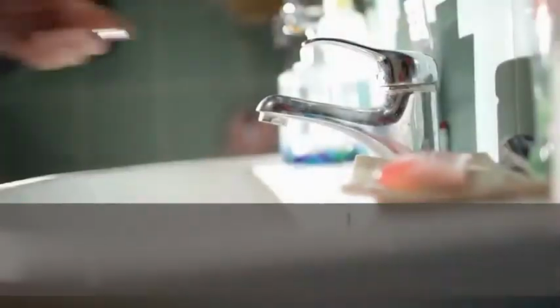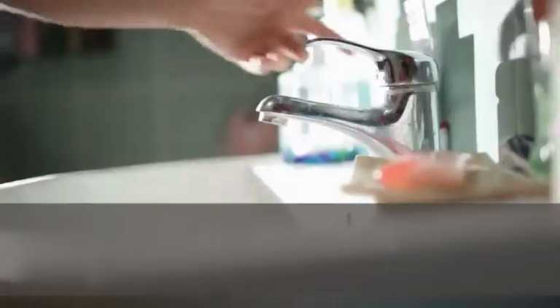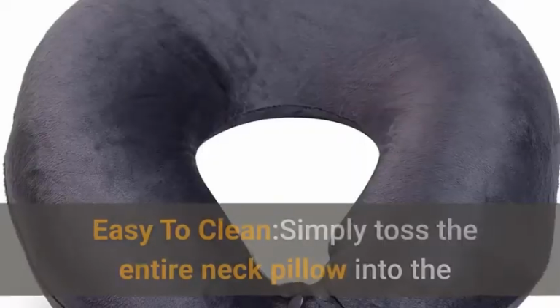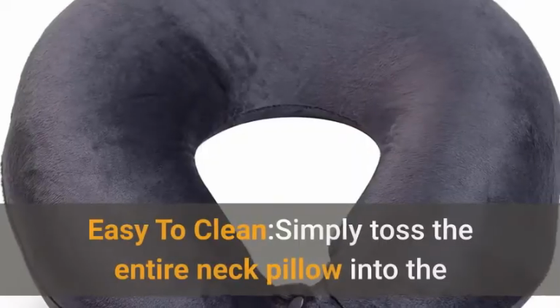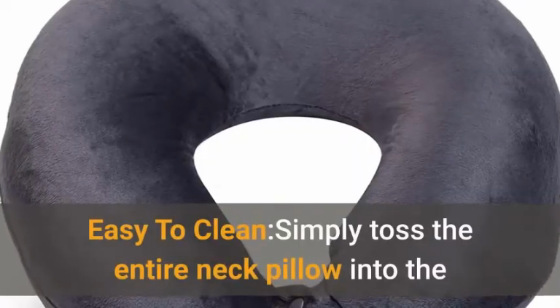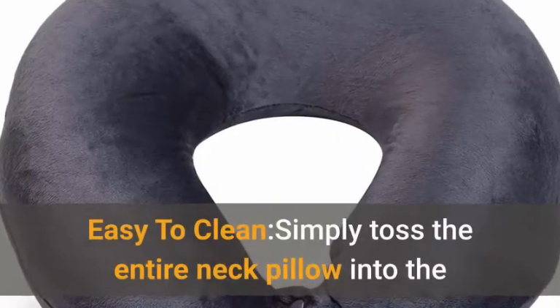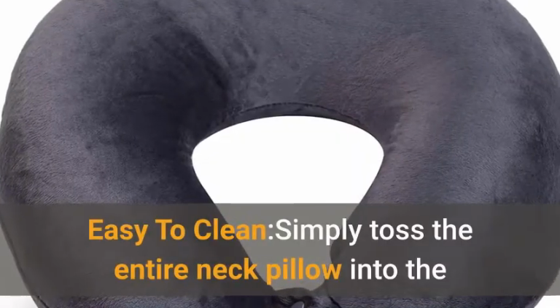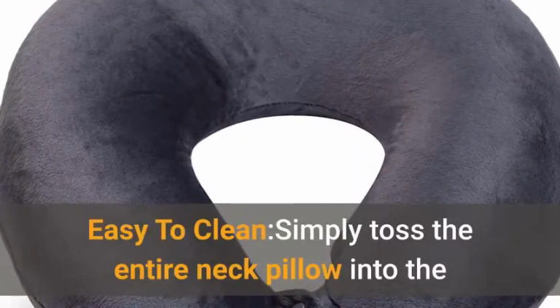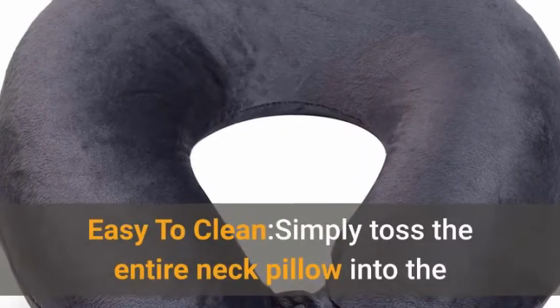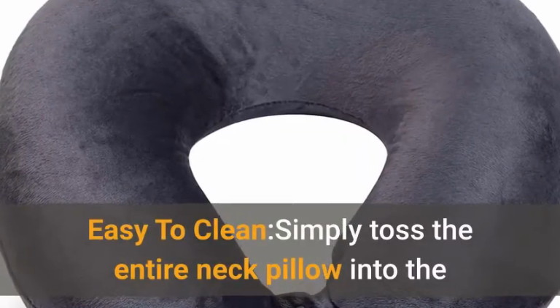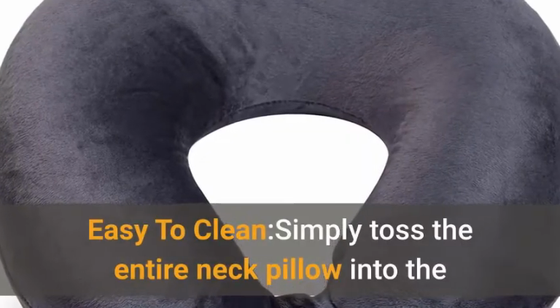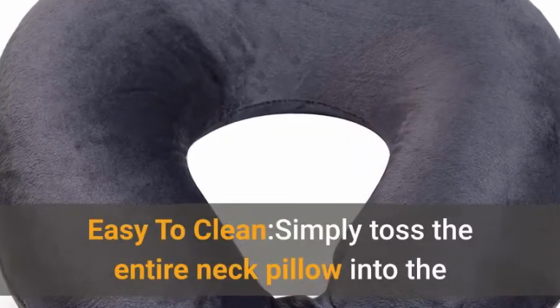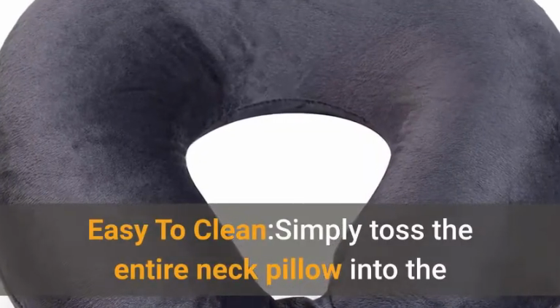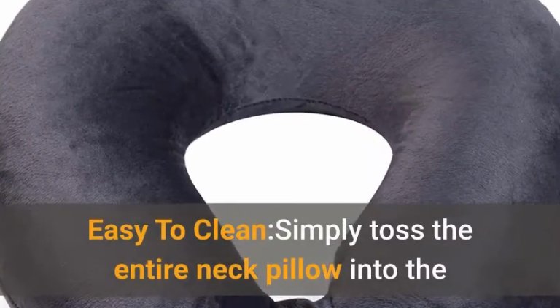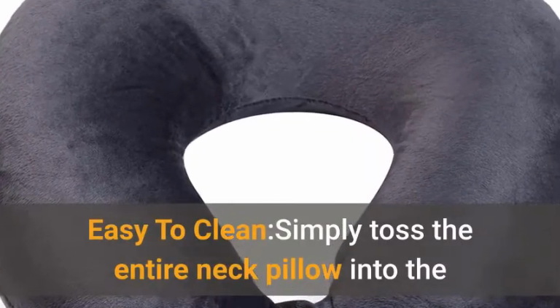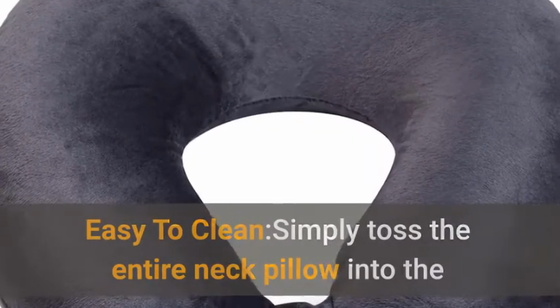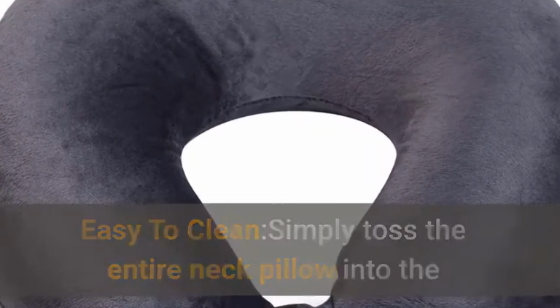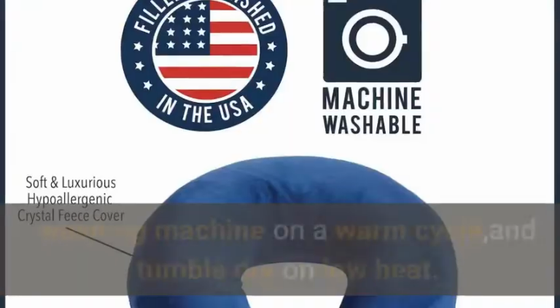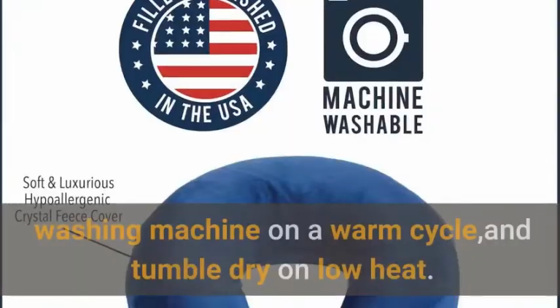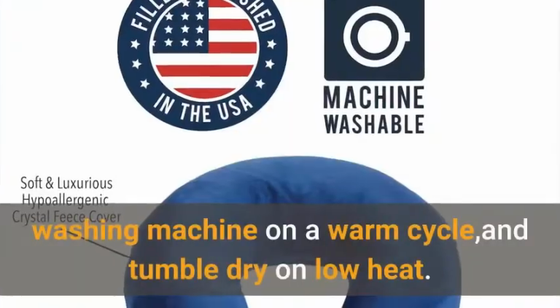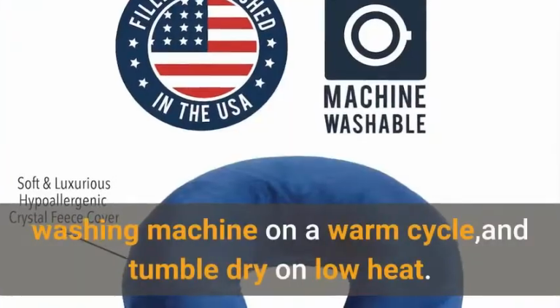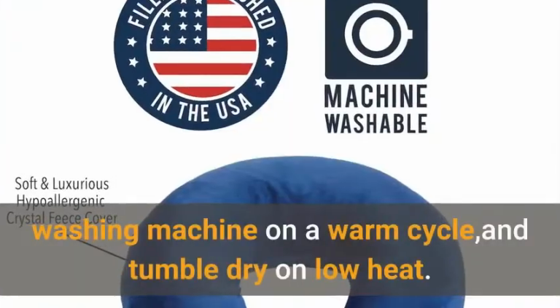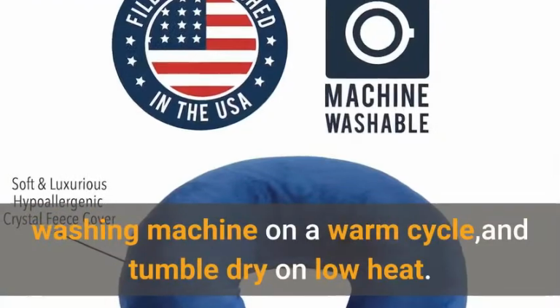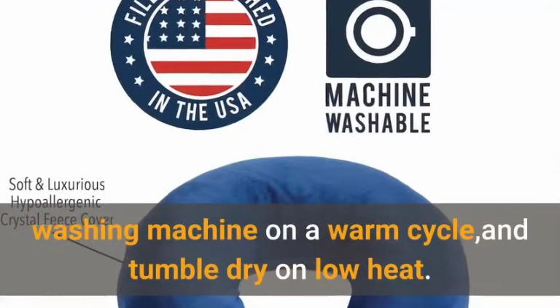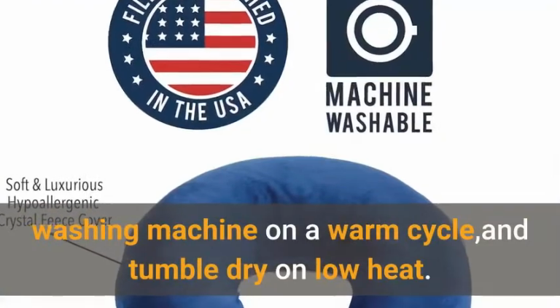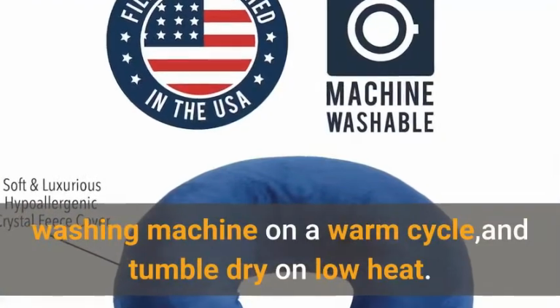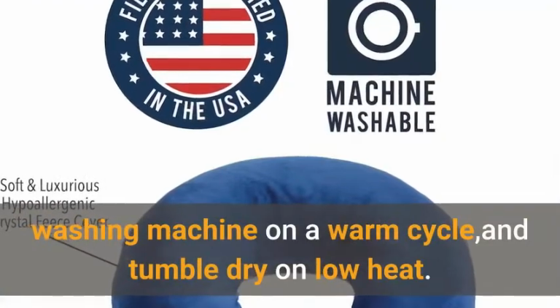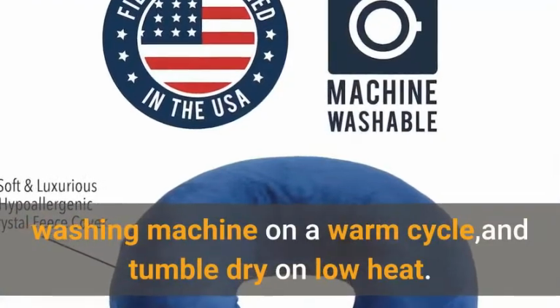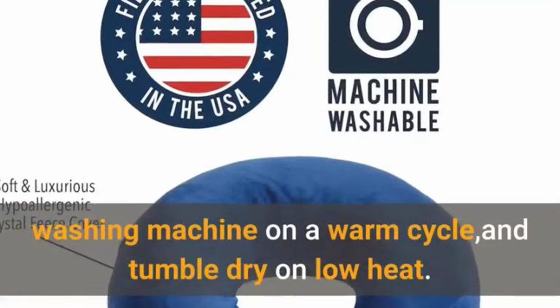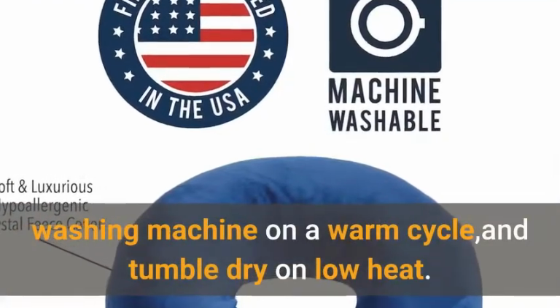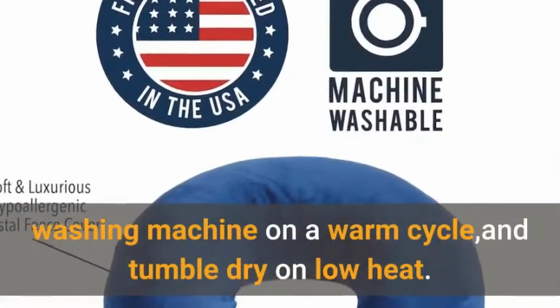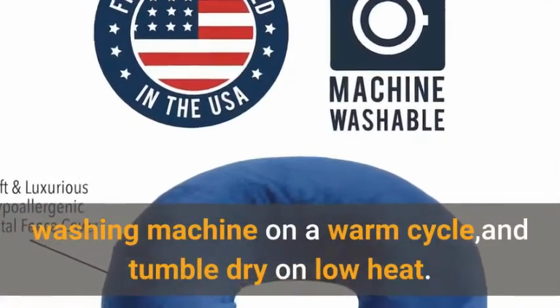Easy to clean: simply toss the entire neck pillow into the washing machine on a warm cycle and tumble dry on low heat.